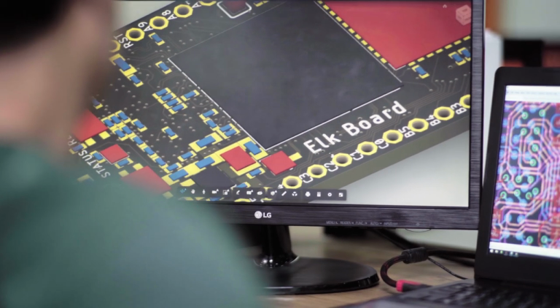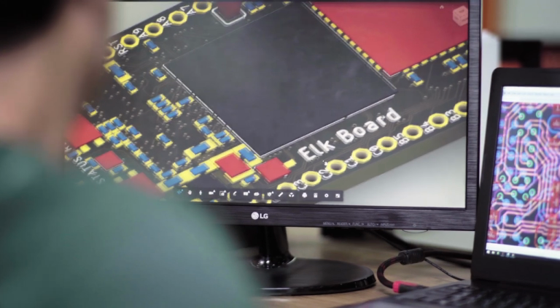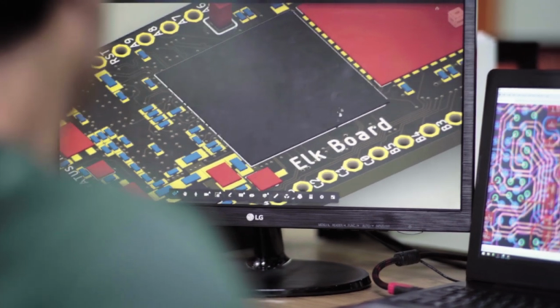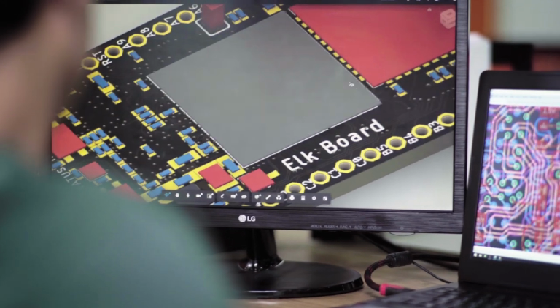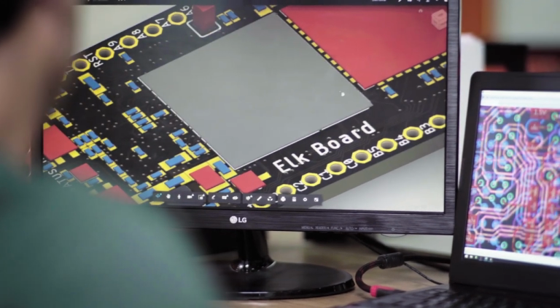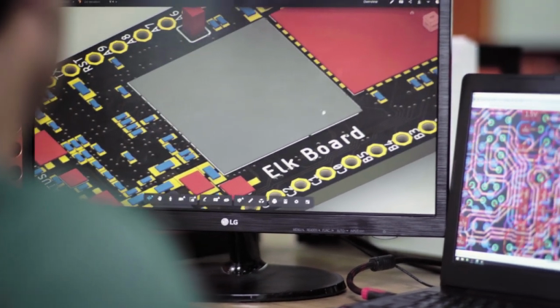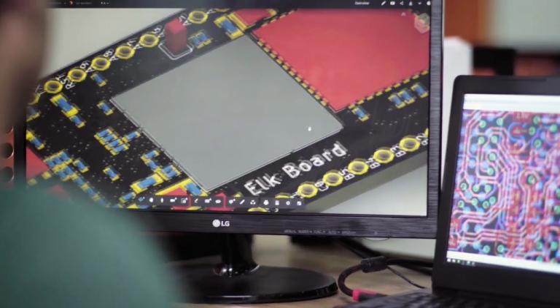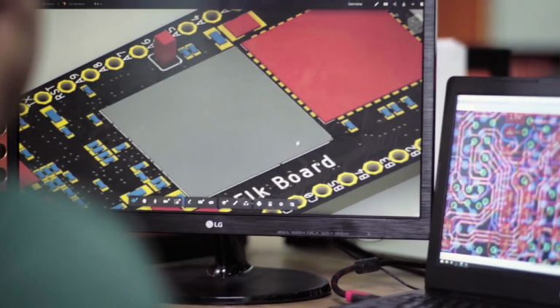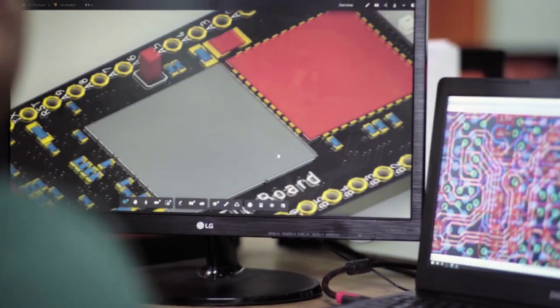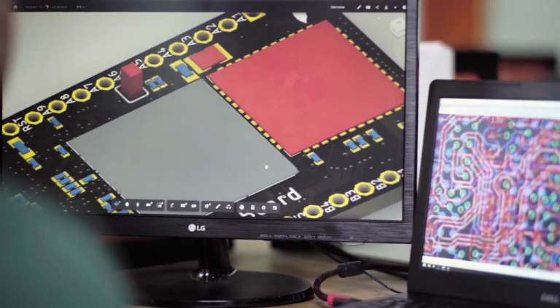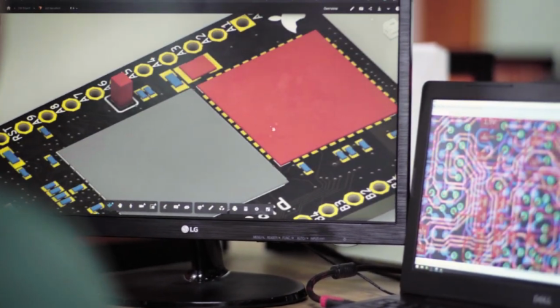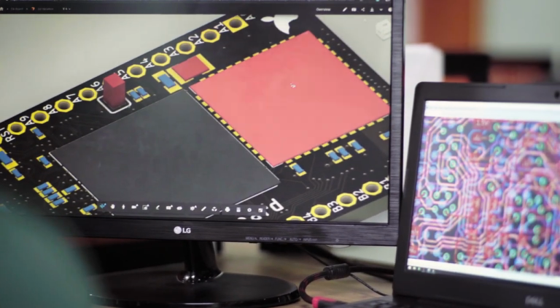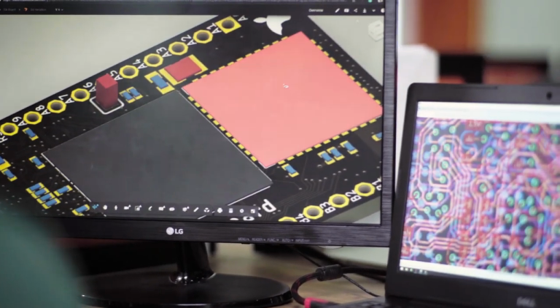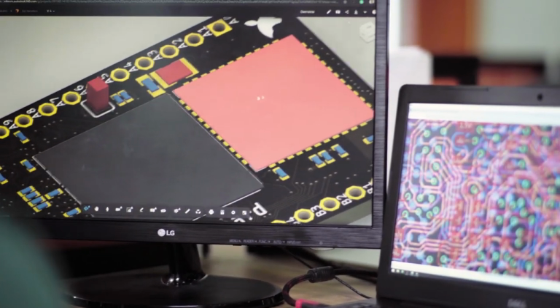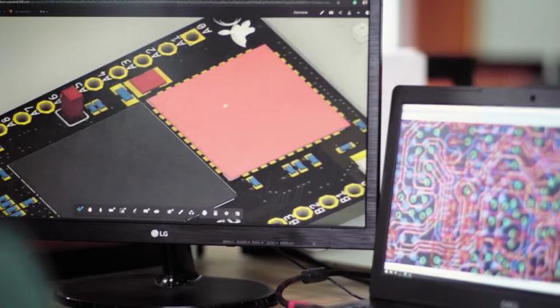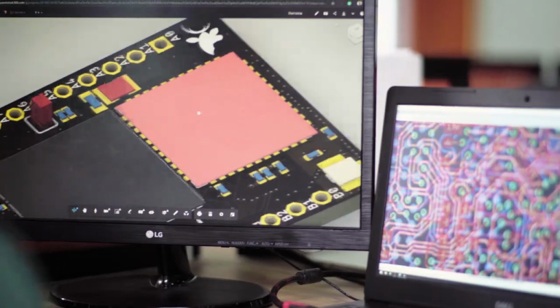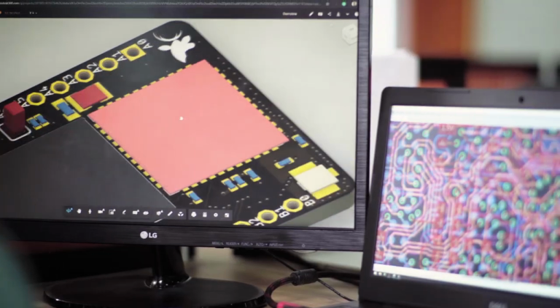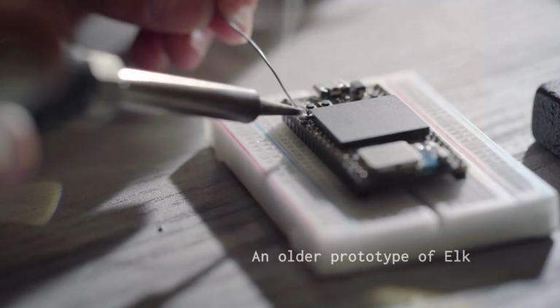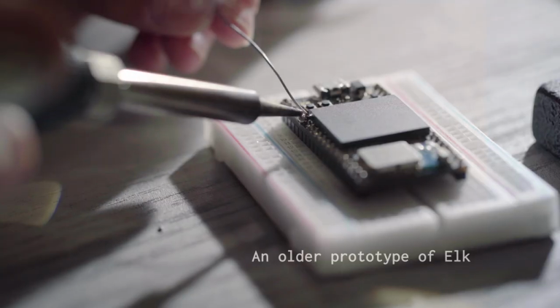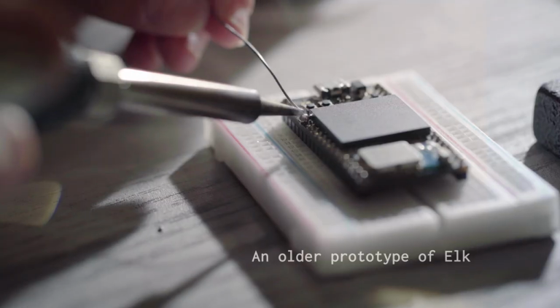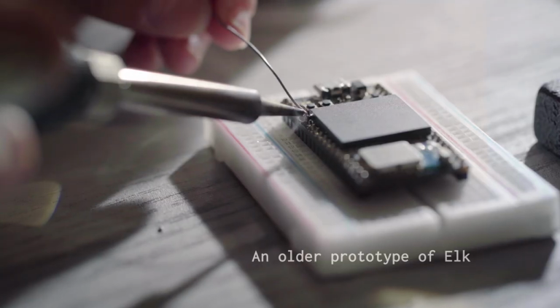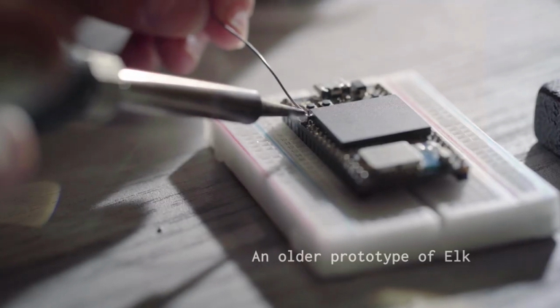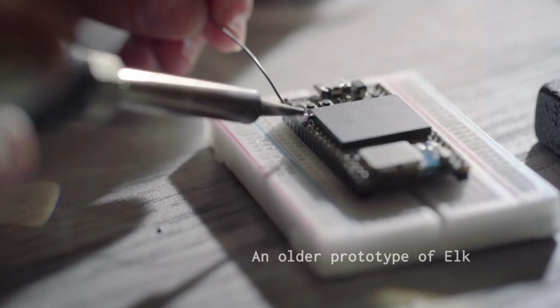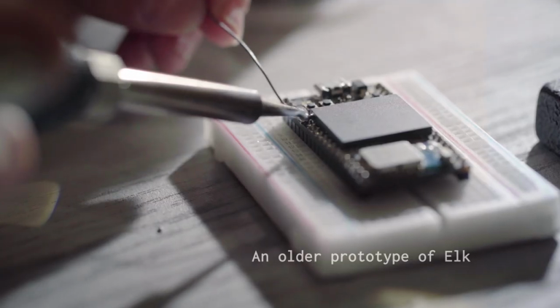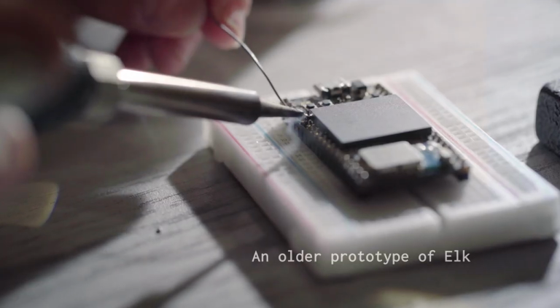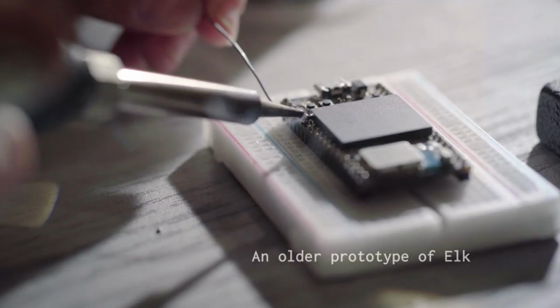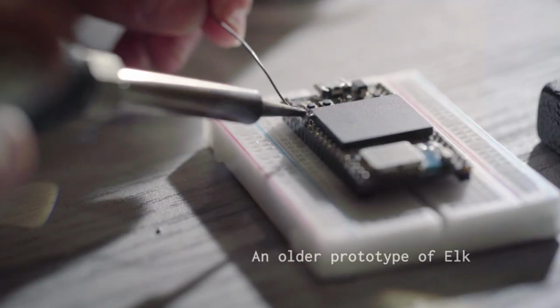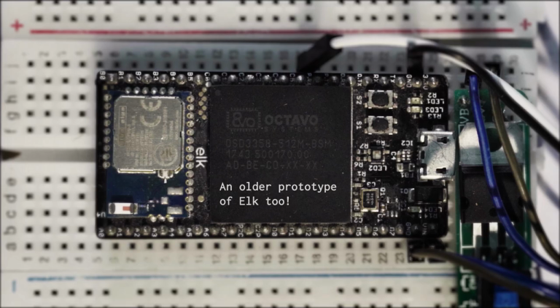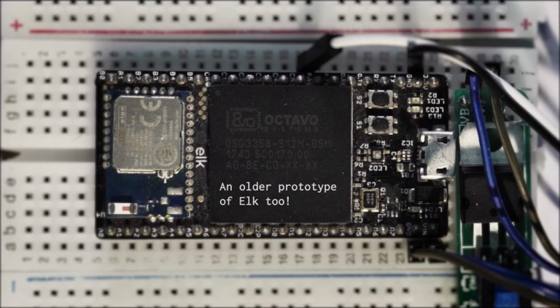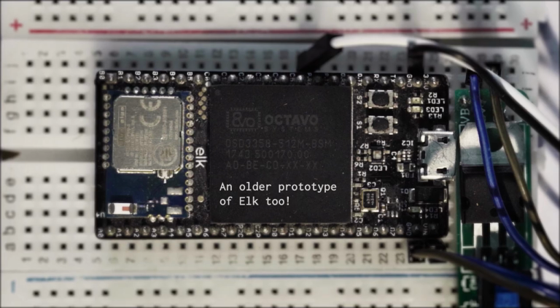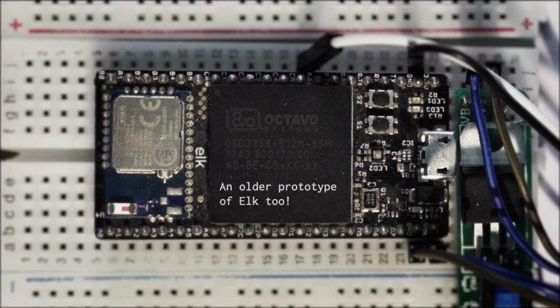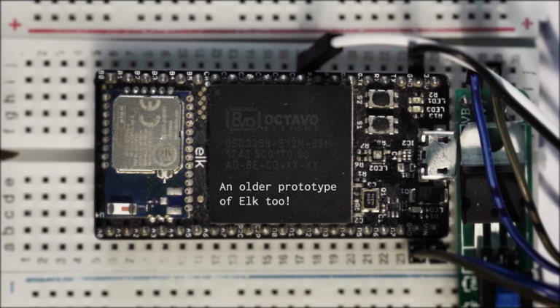We're excited to present Elk. Elk is a board that's as simple to use as an Arduino, truly decentralized, and it's open source.